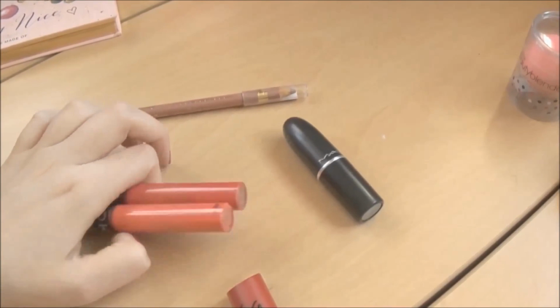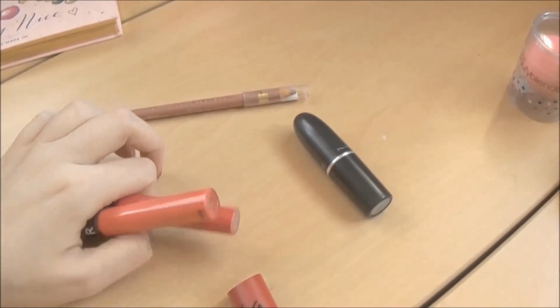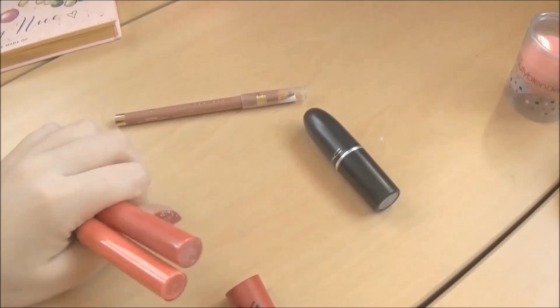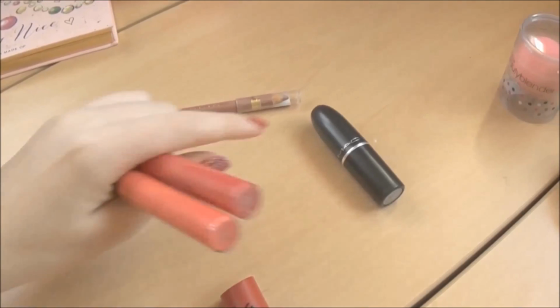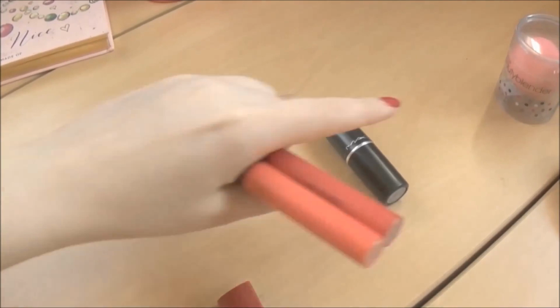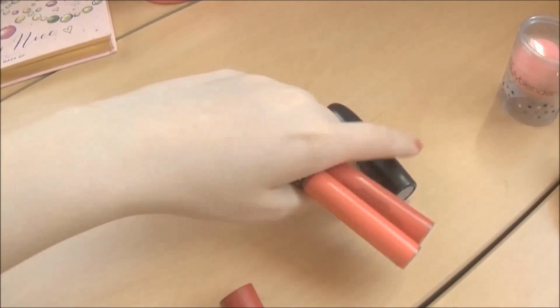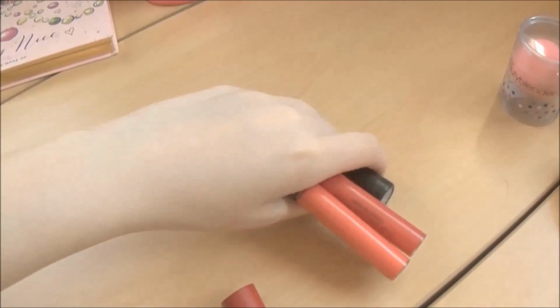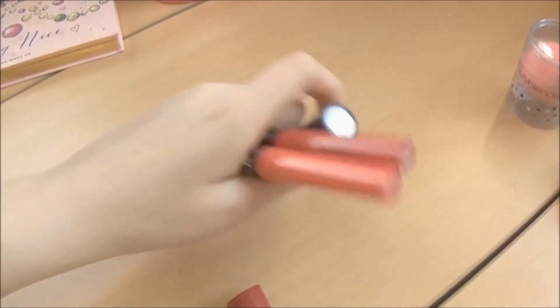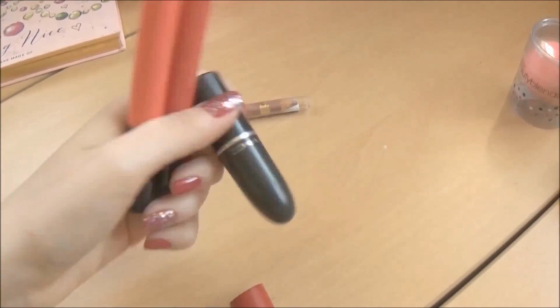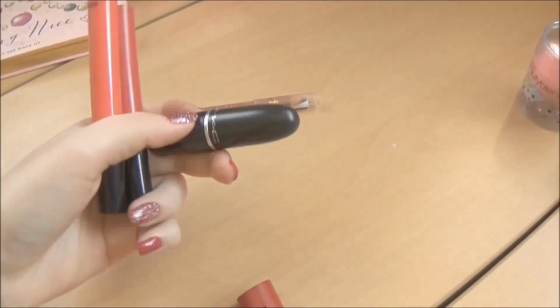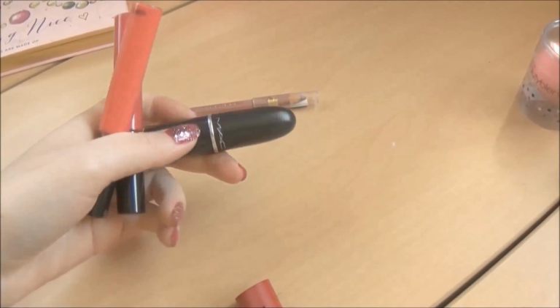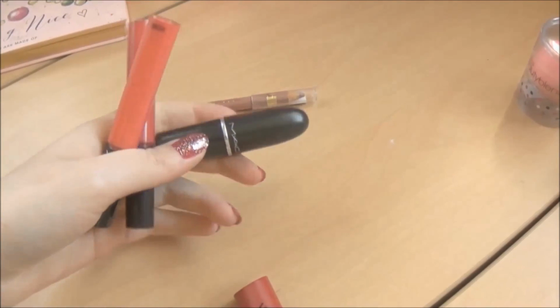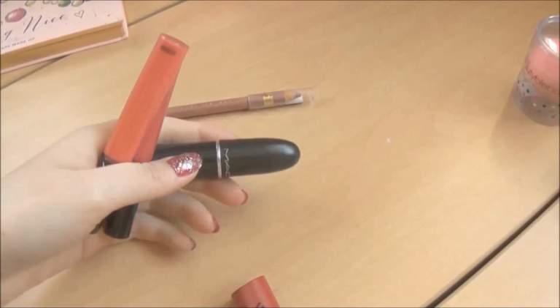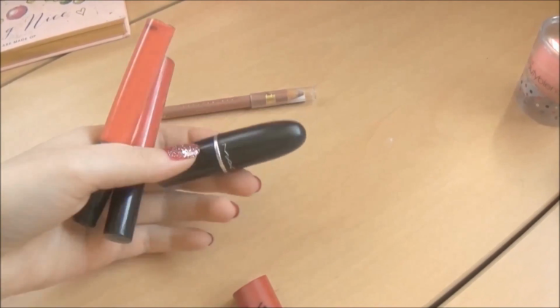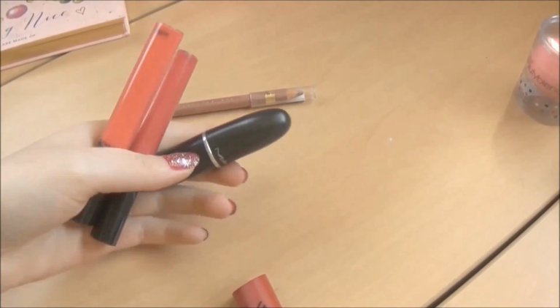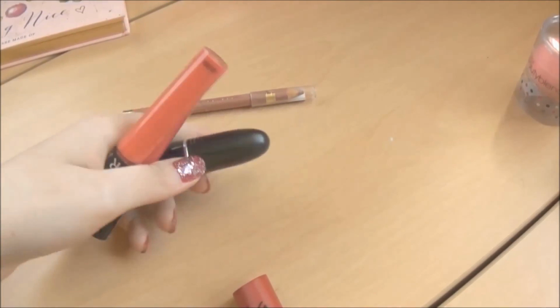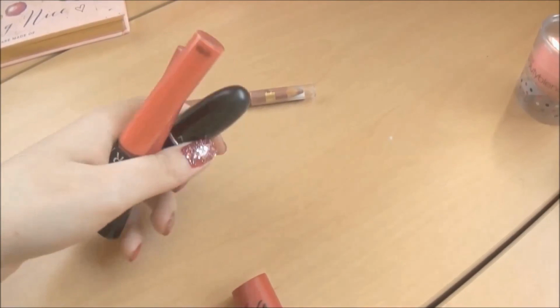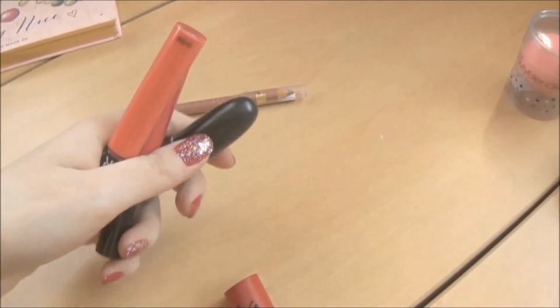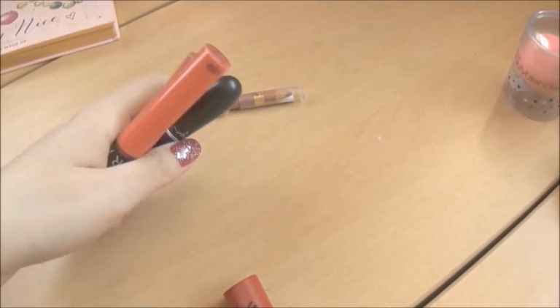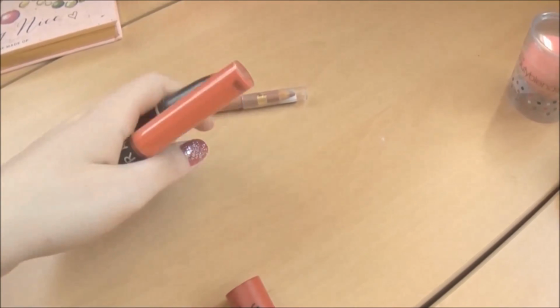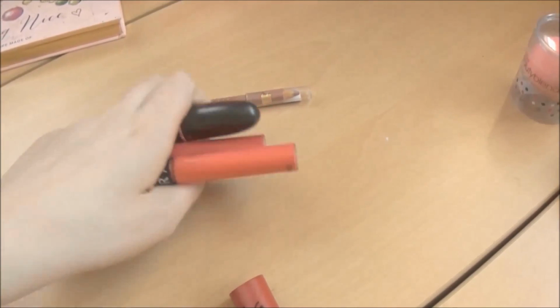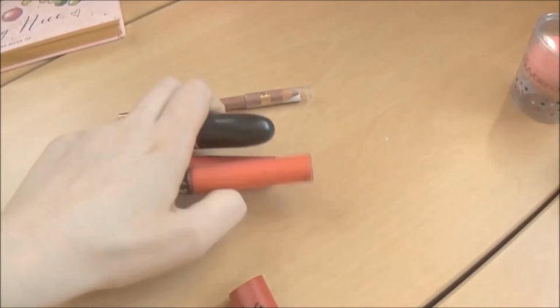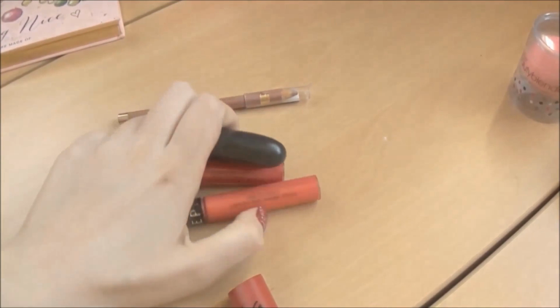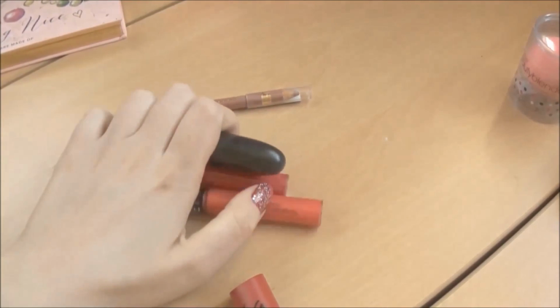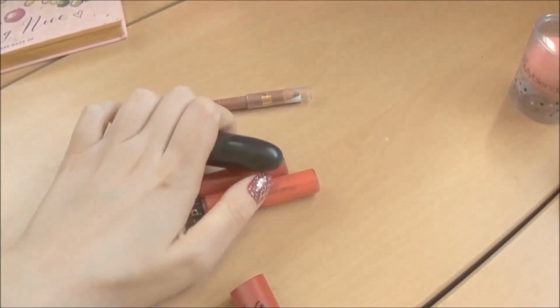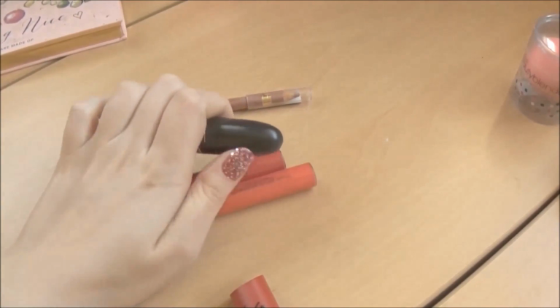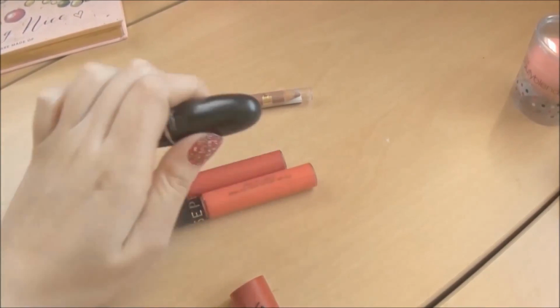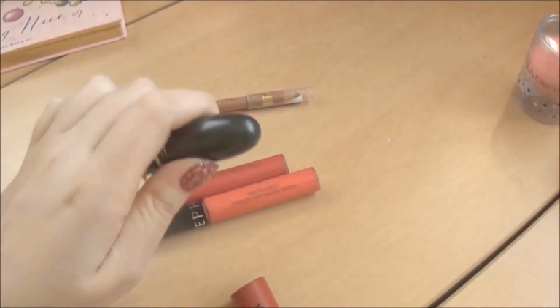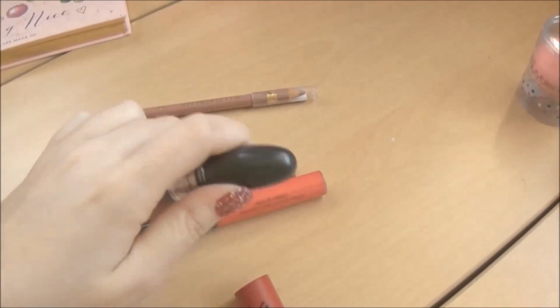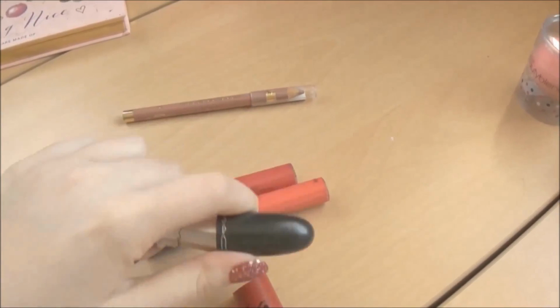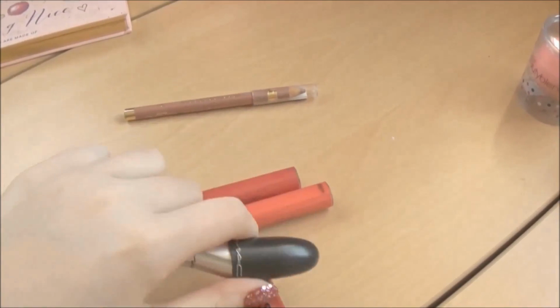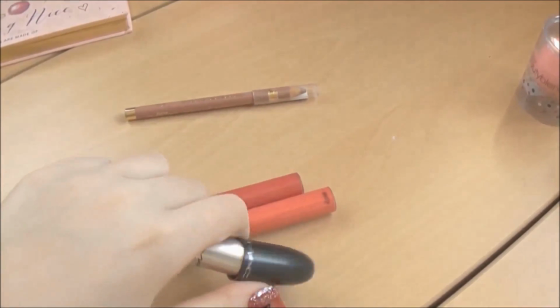Foundation-wise, I always take the one I'm currently using. Right now I have the L'Oreal Lune Magic — this is a great foundation.